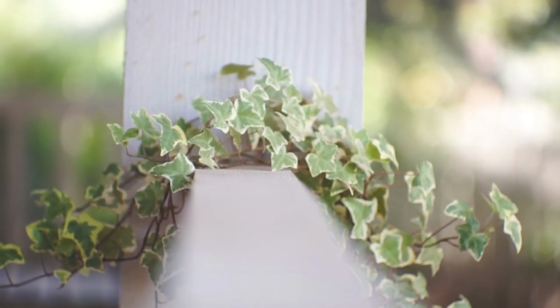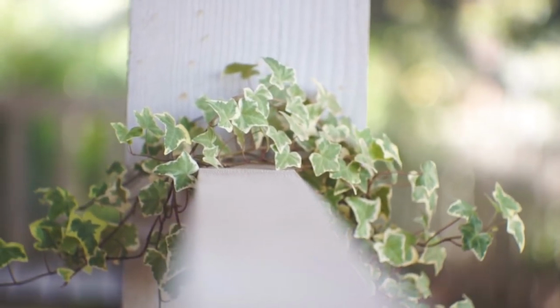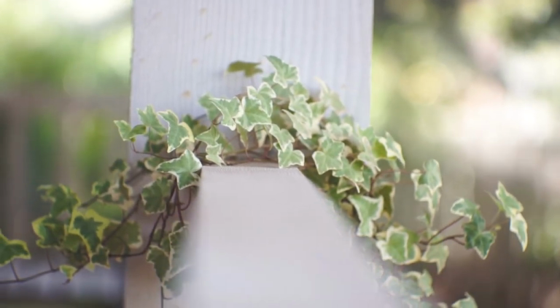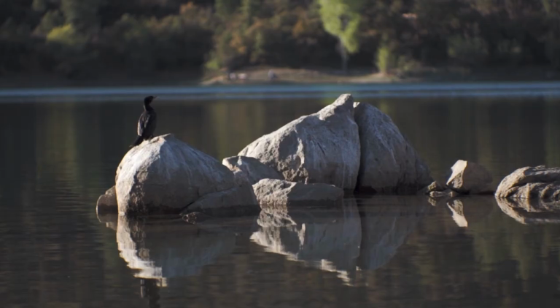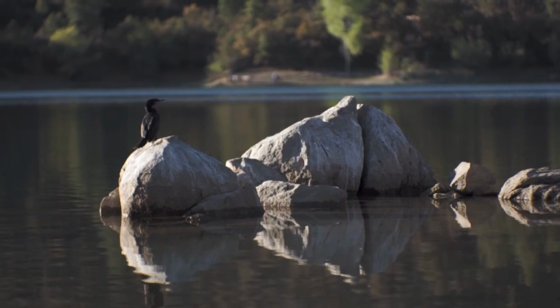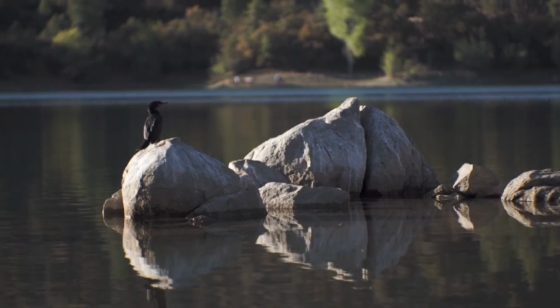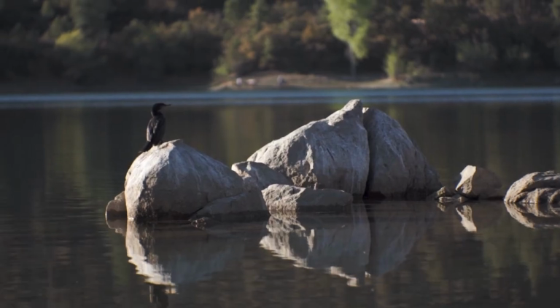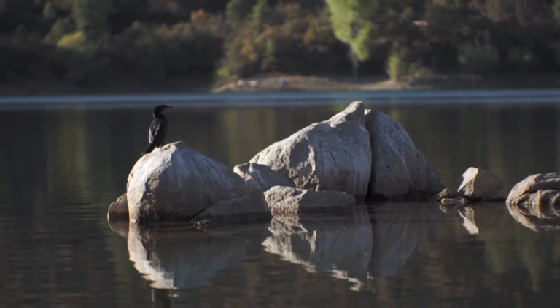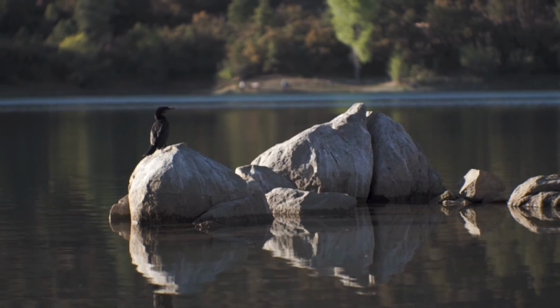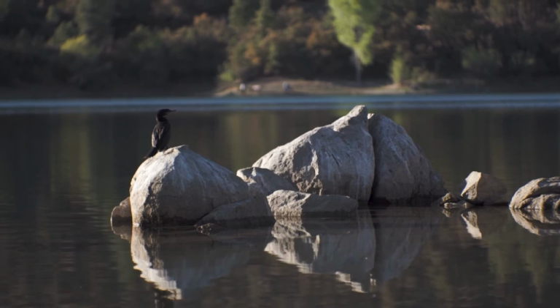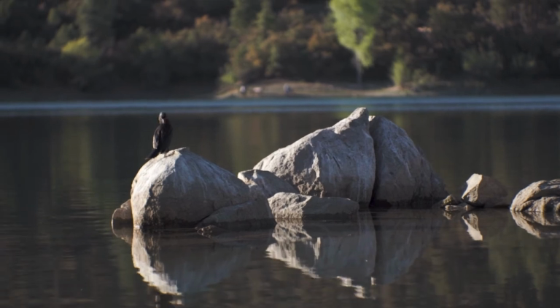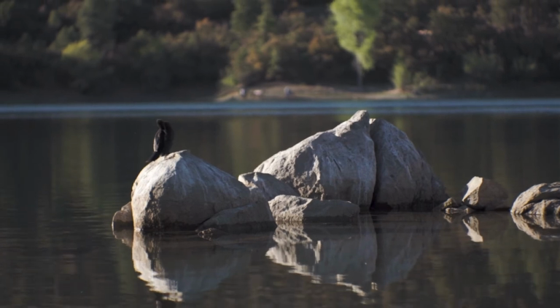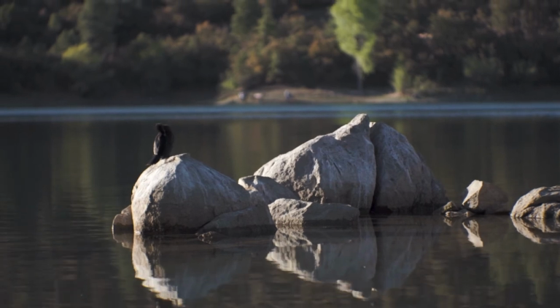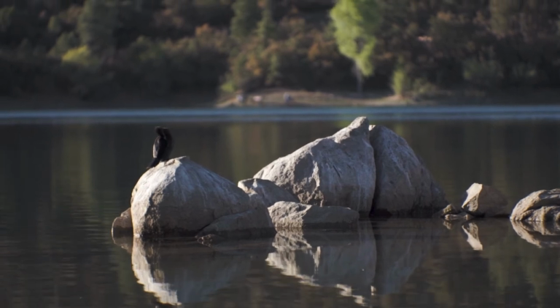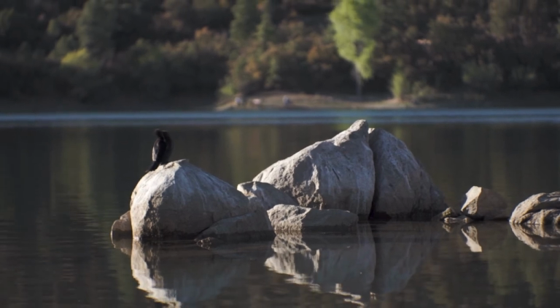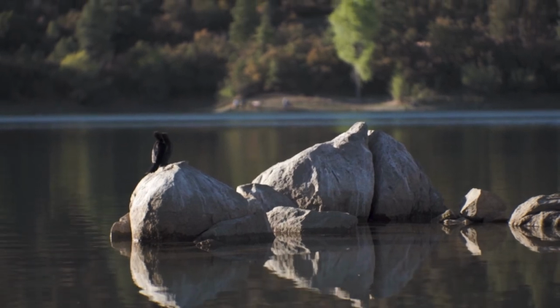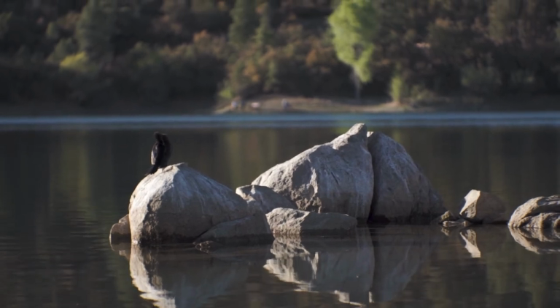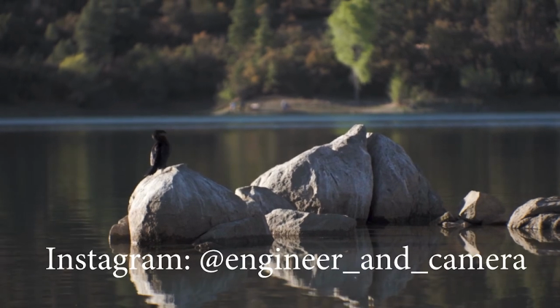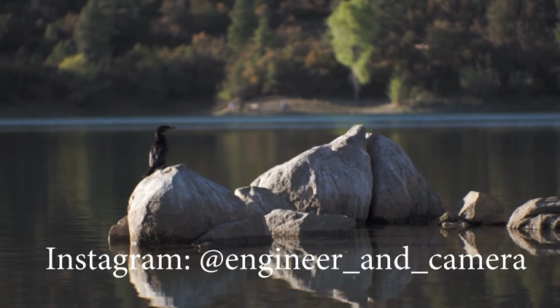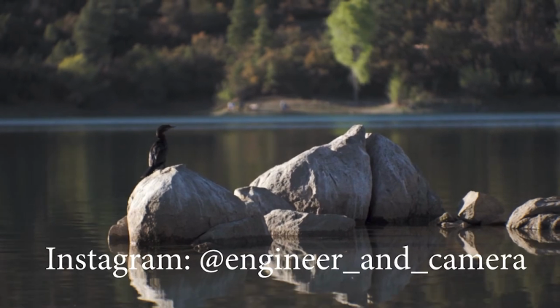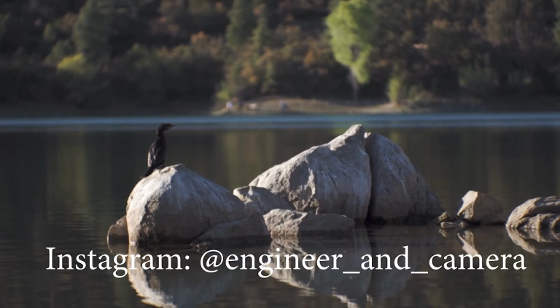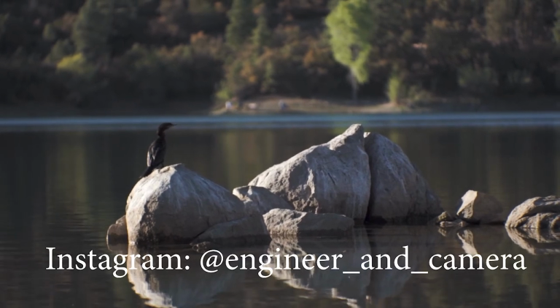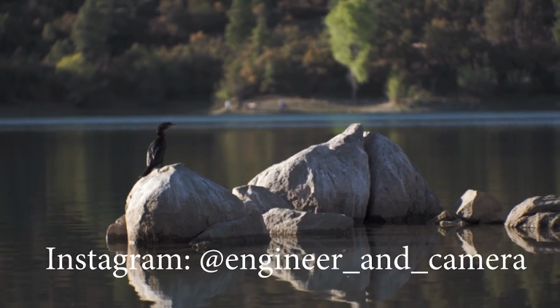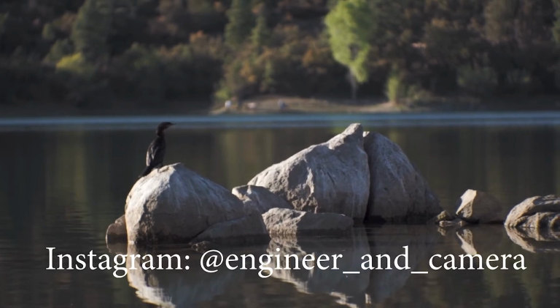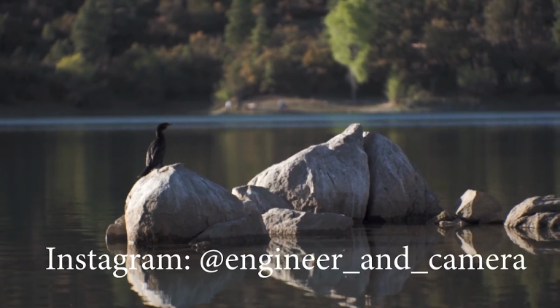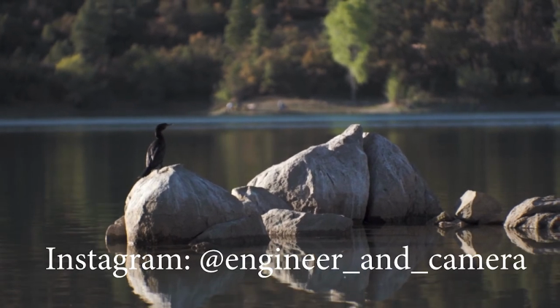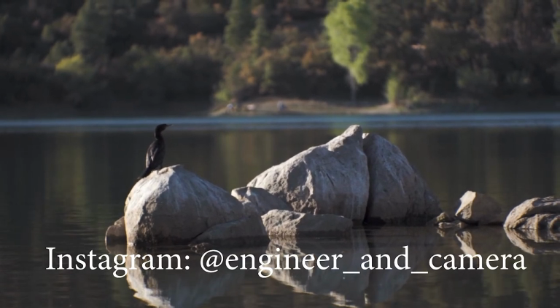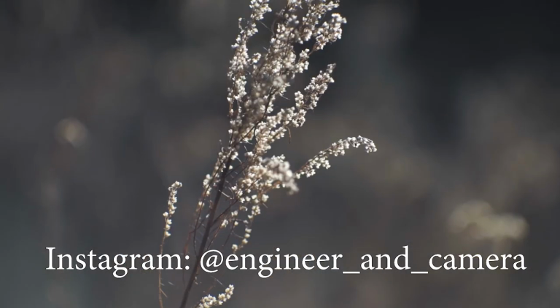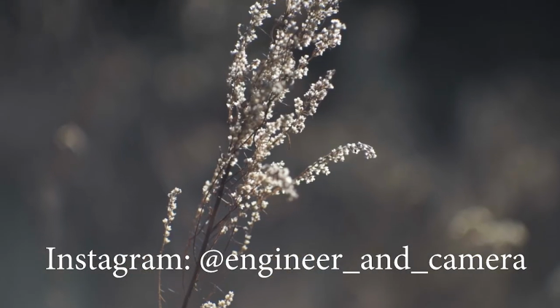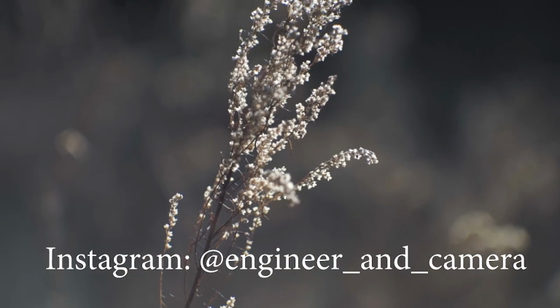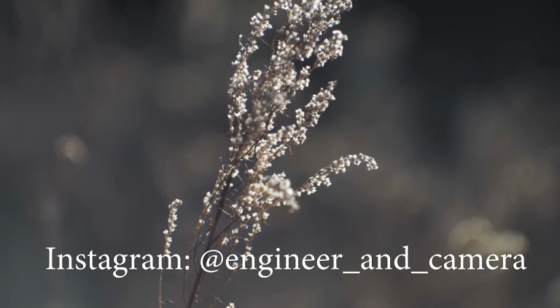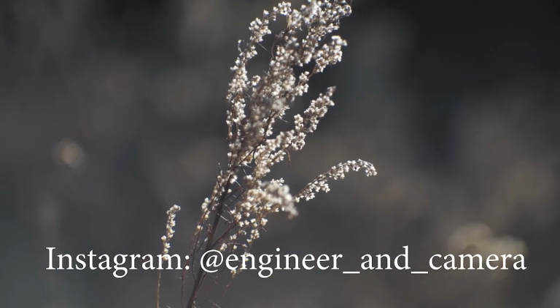If you'd like to see more content shot with this adapter and lens, then follow me on Instagram. Thanks for watching guys, see you next time.